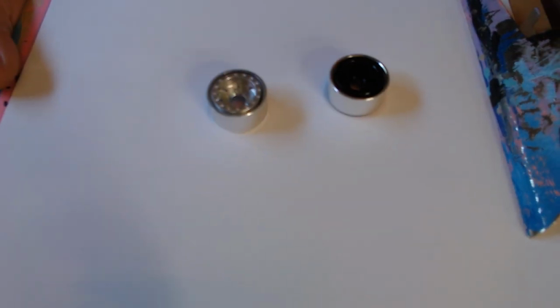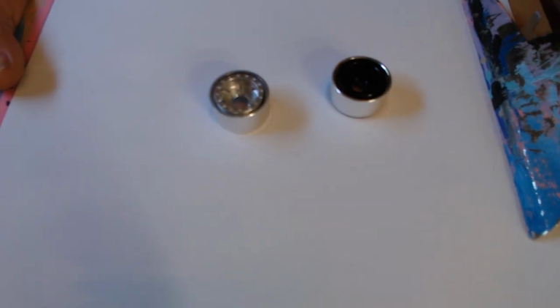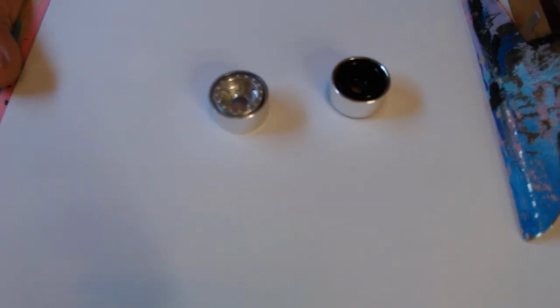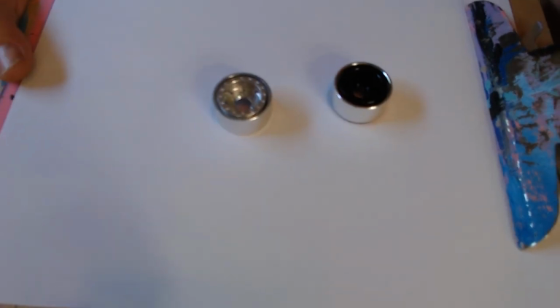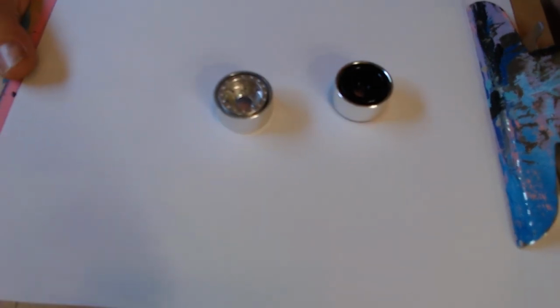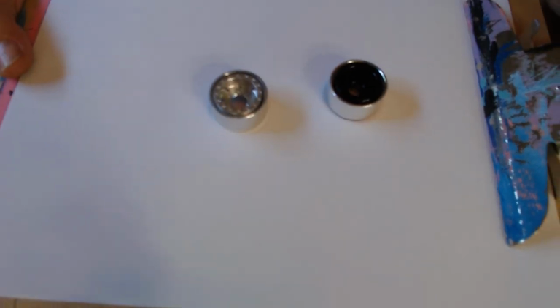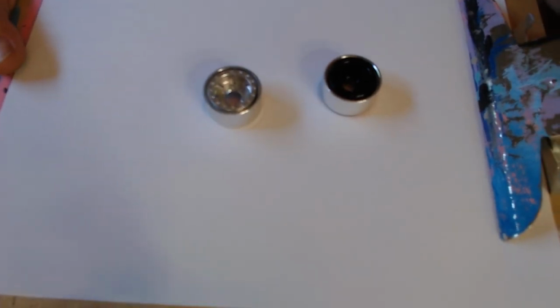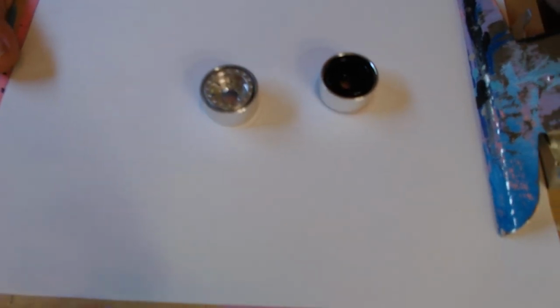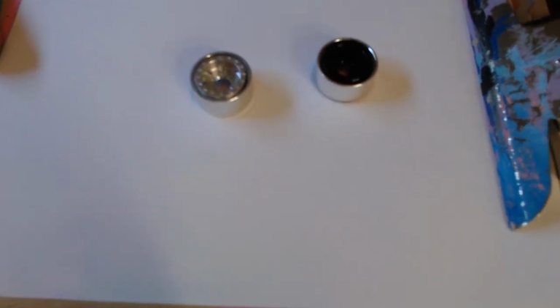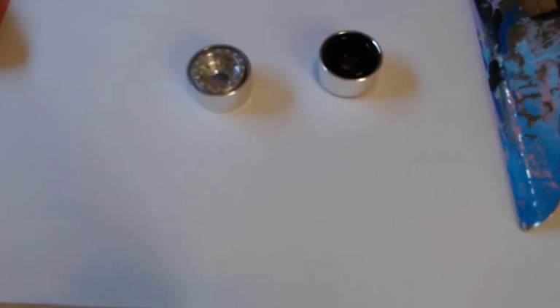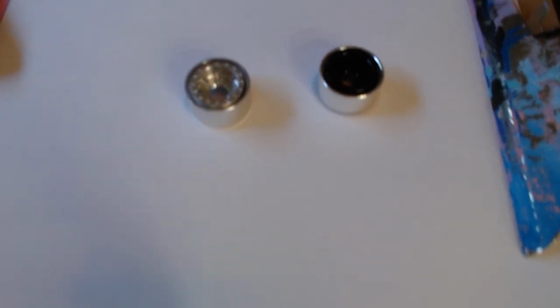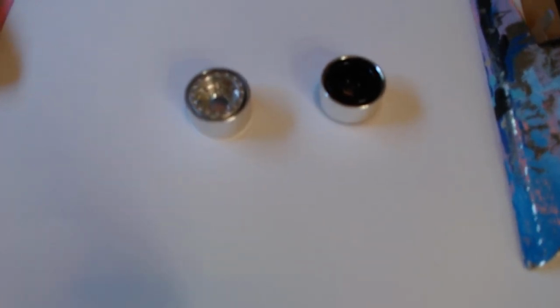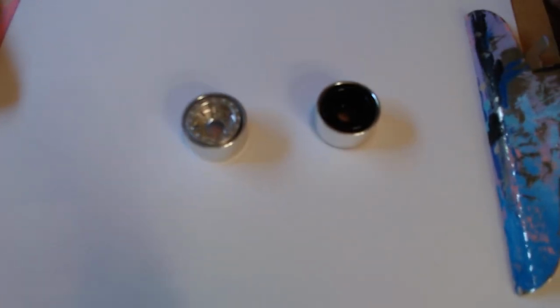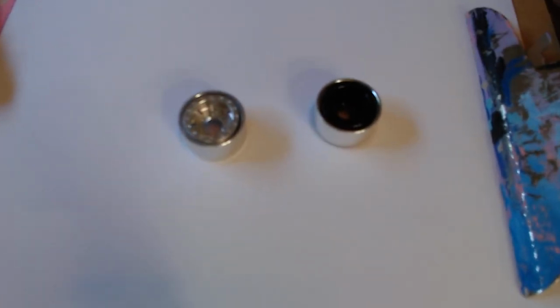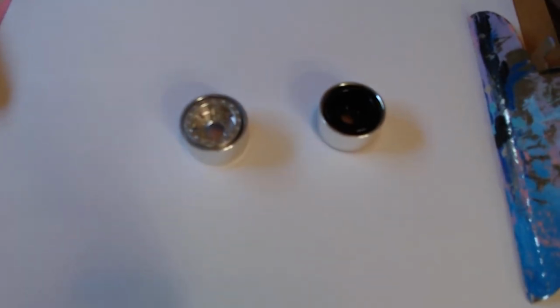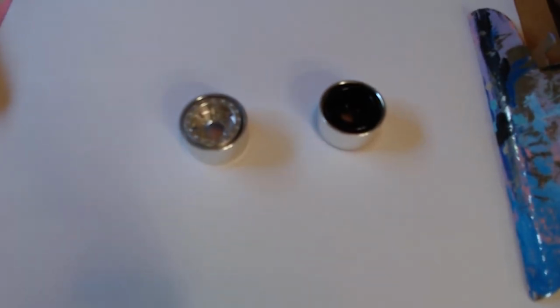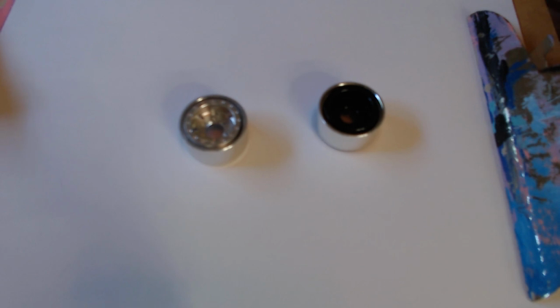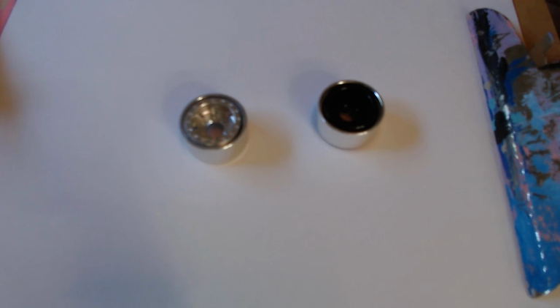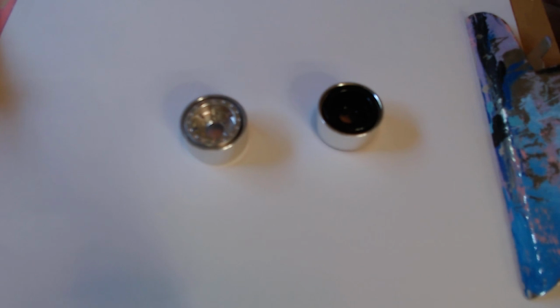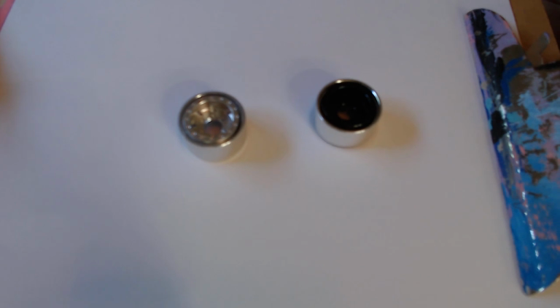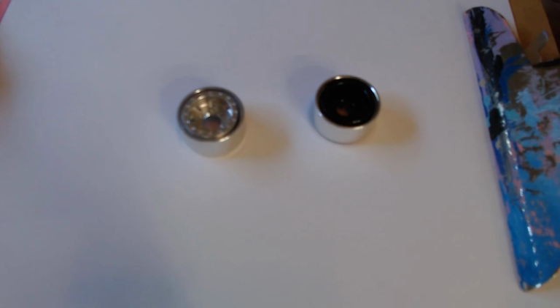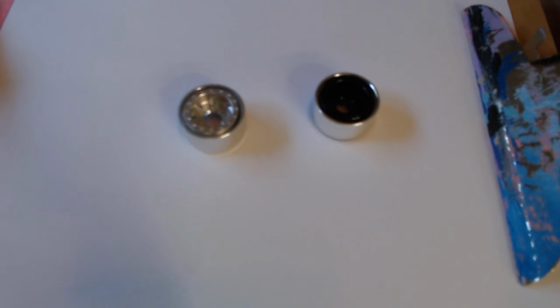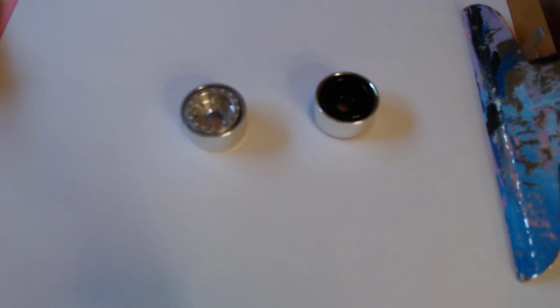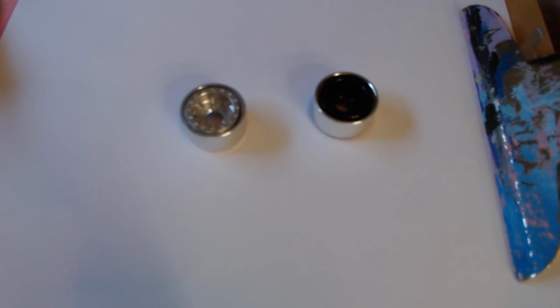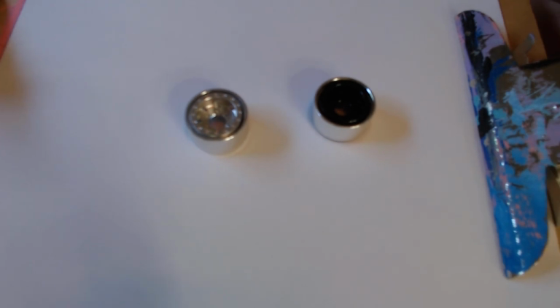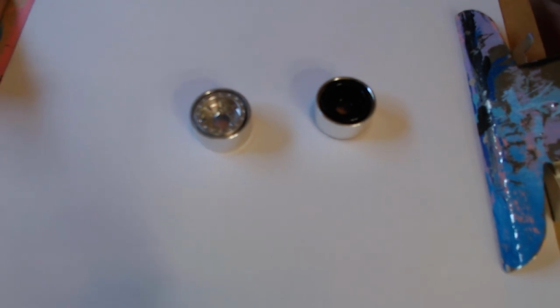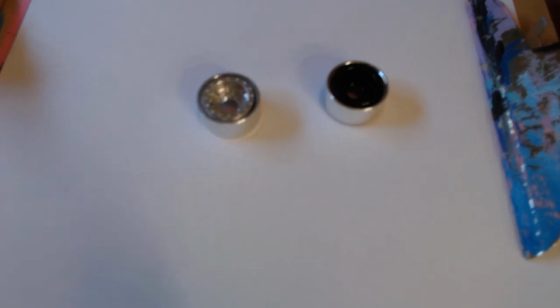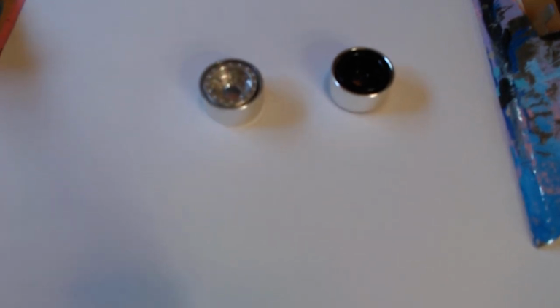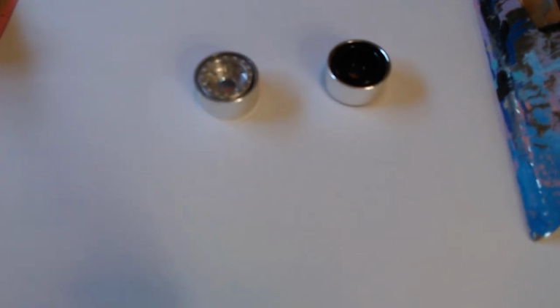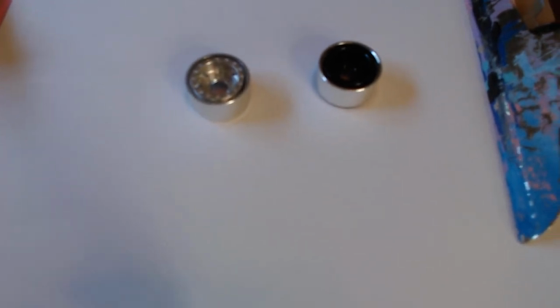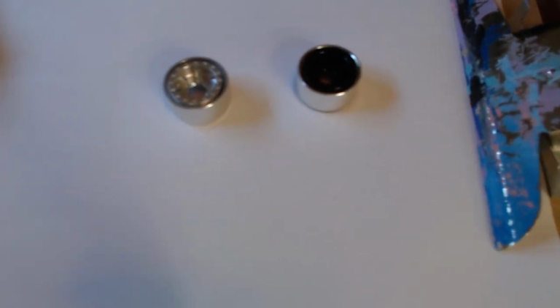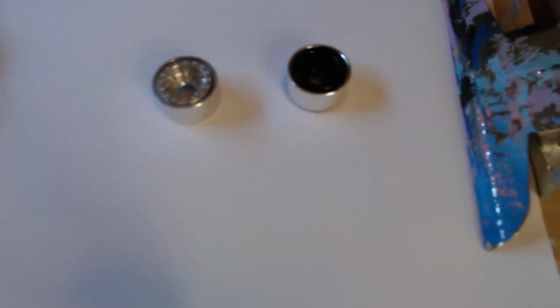It's kind of hard to see the black one and the silver one because this camera will not focus.